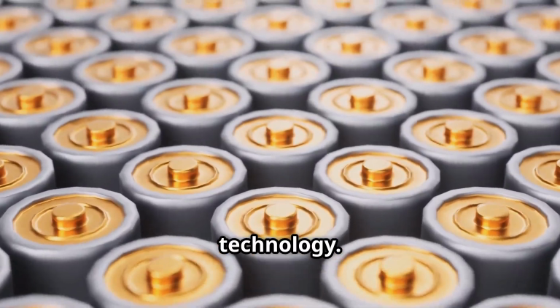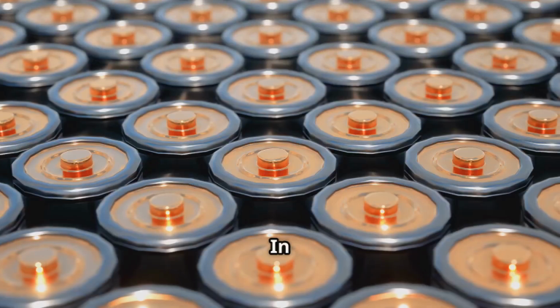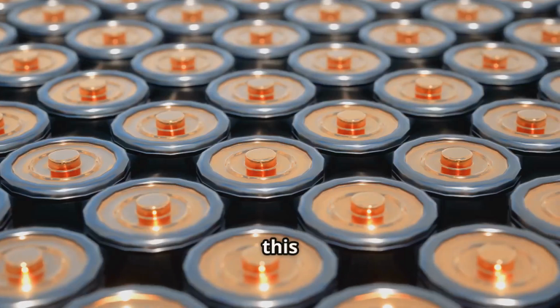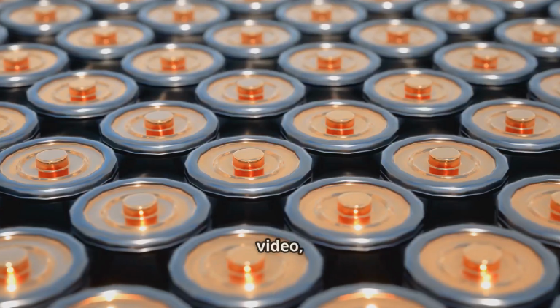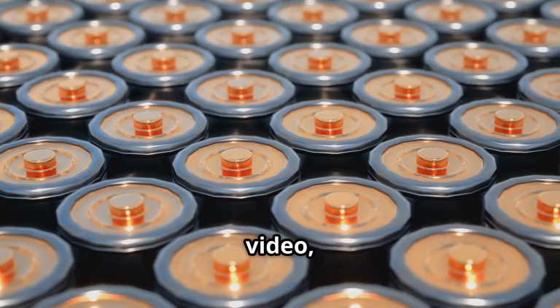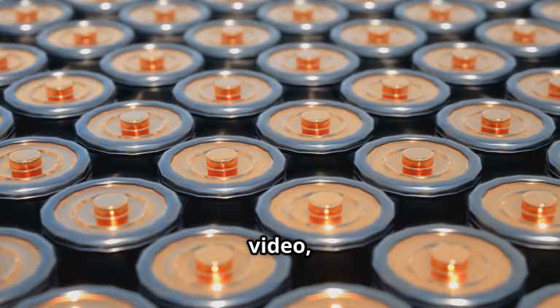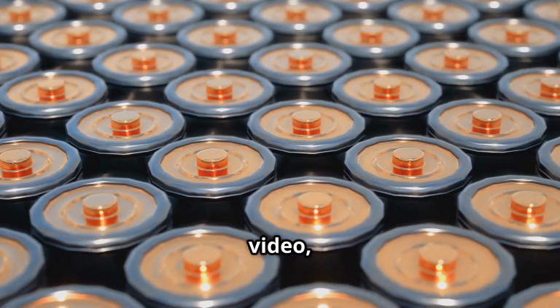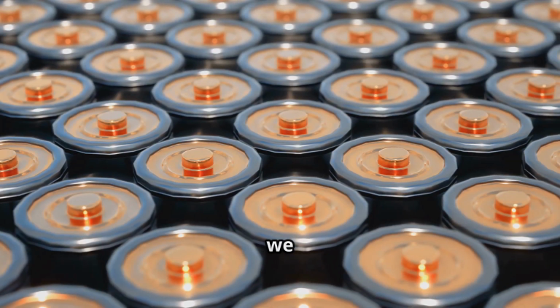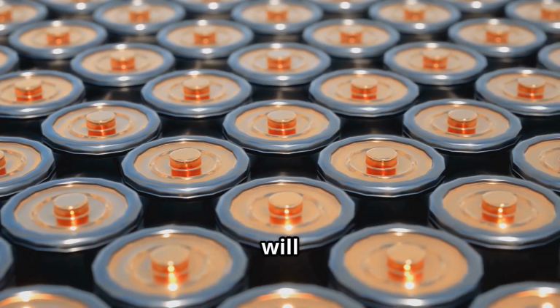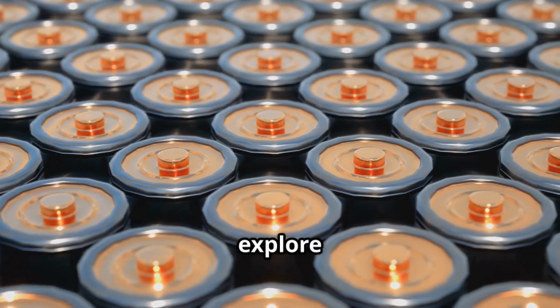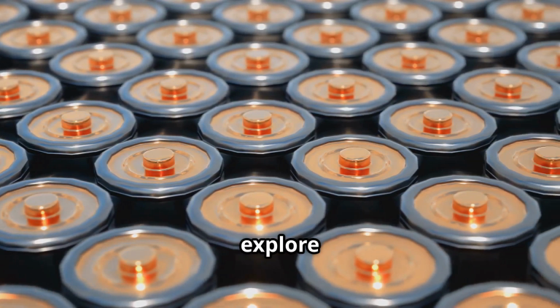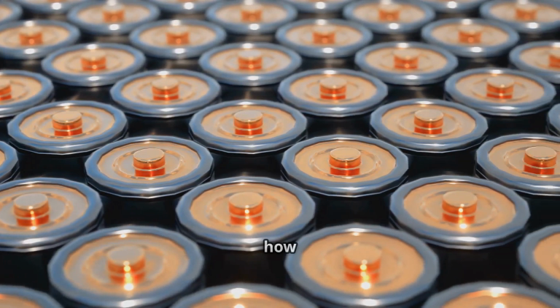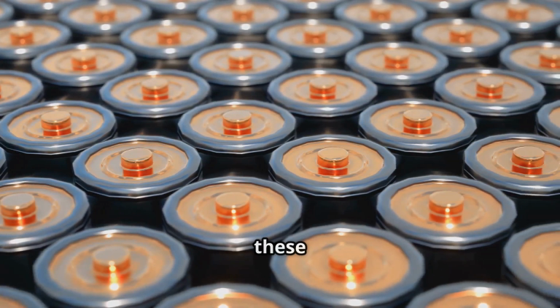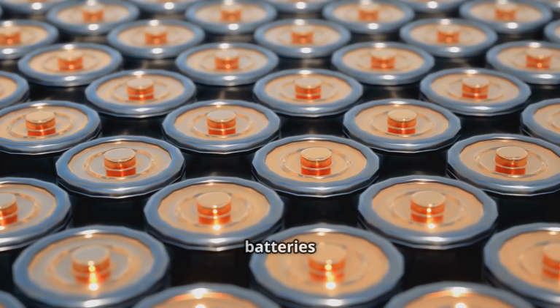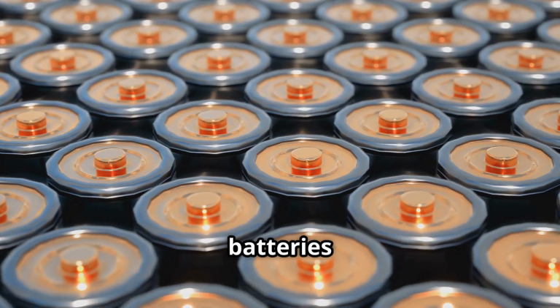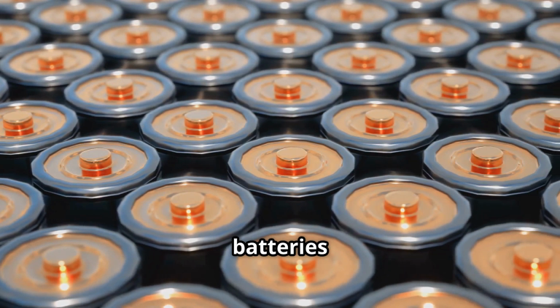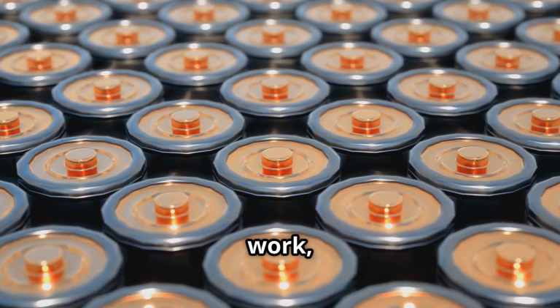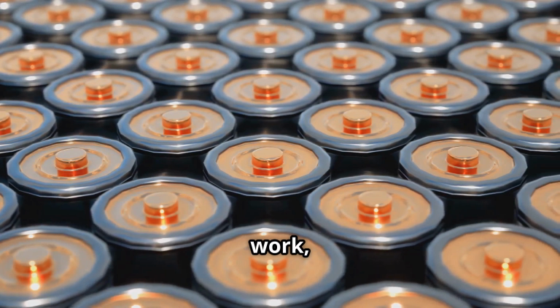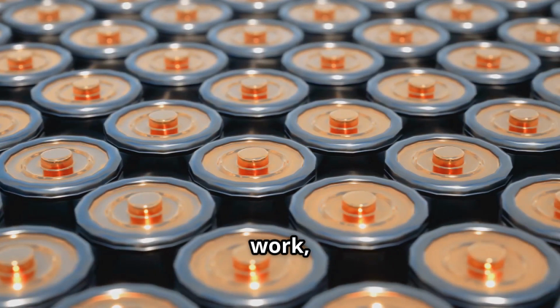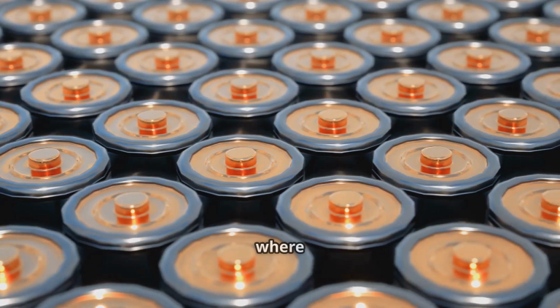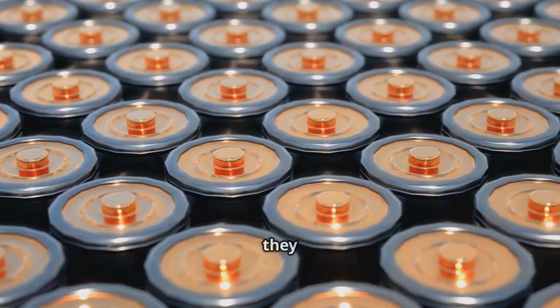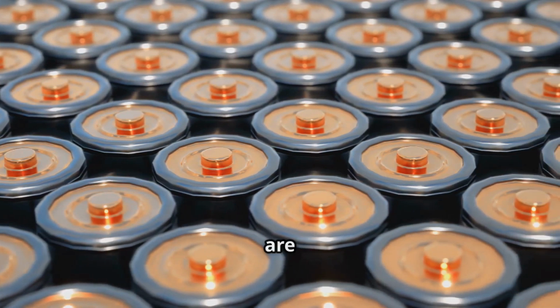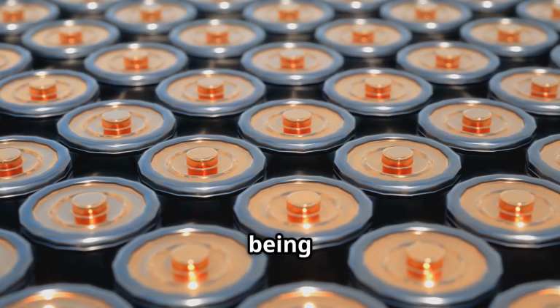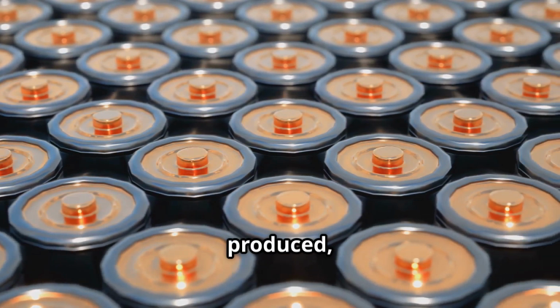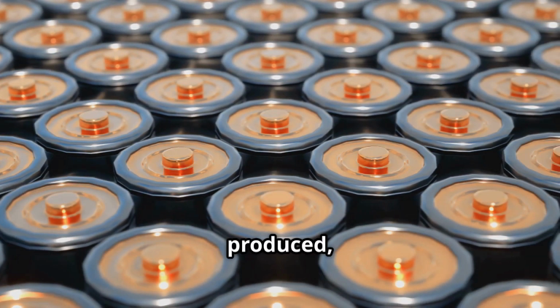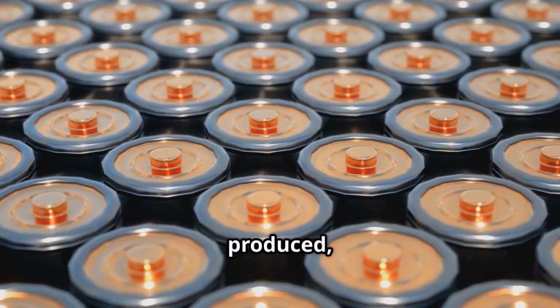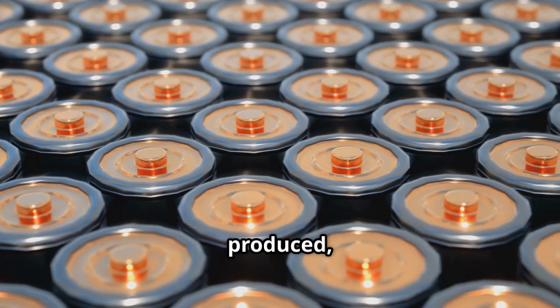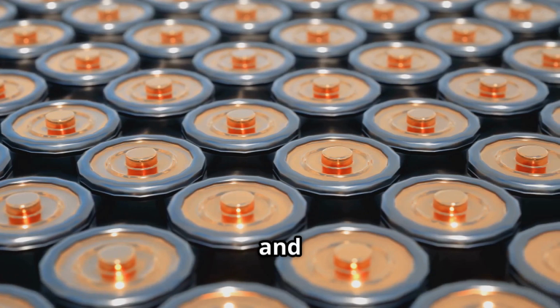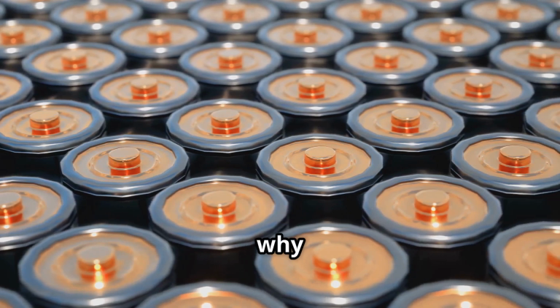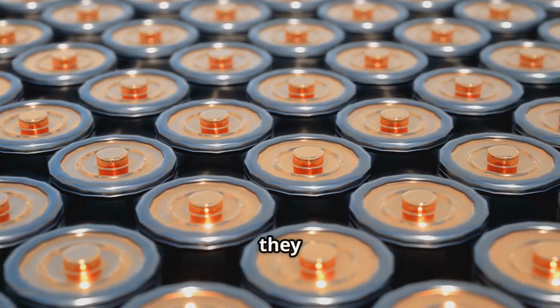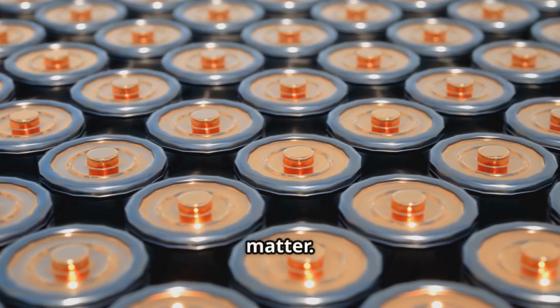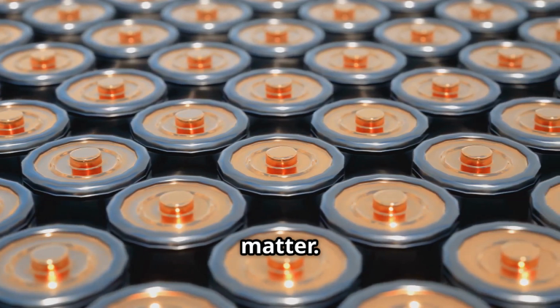In this video, we will explore how these batteries work, where they are being produced, and why they matter.